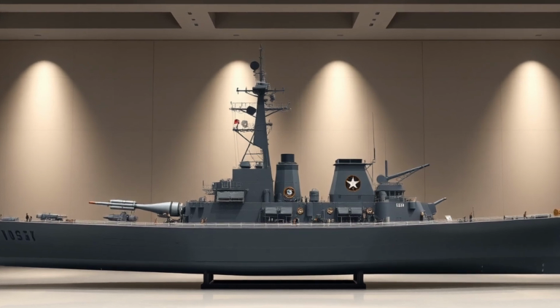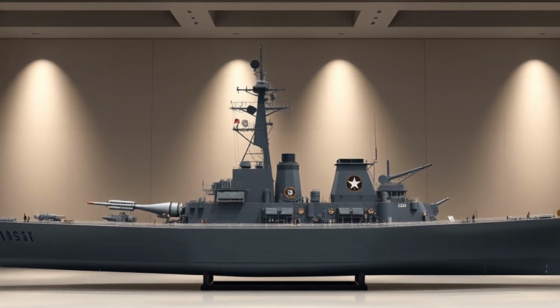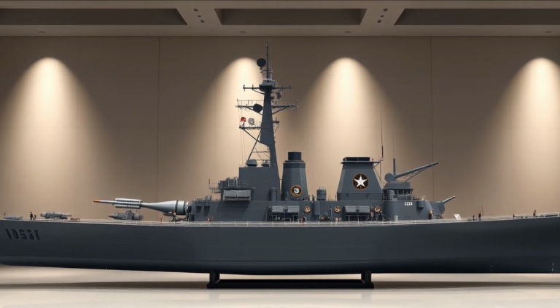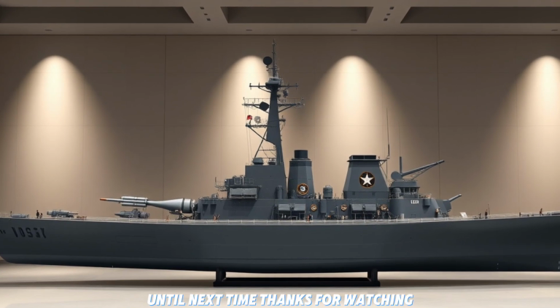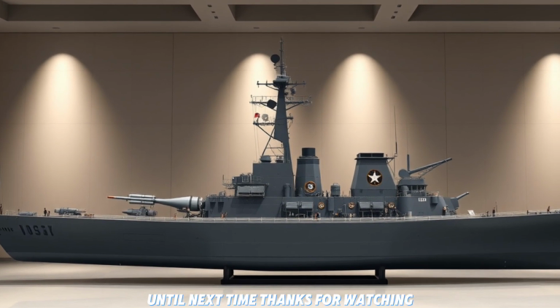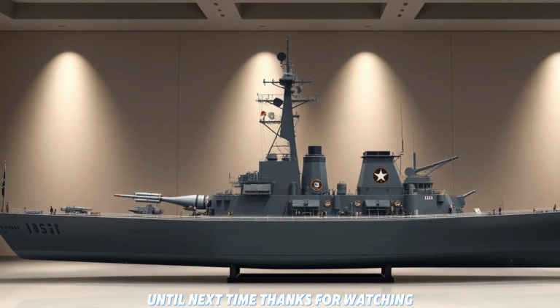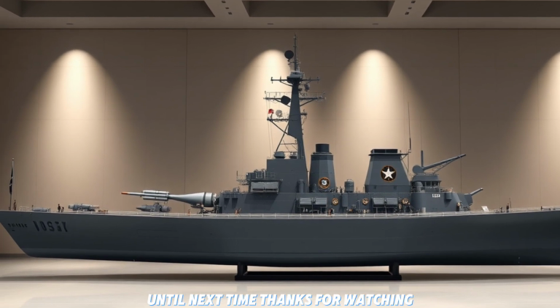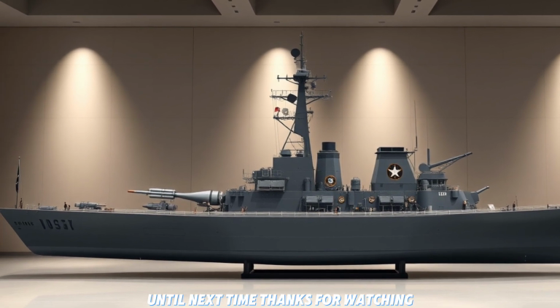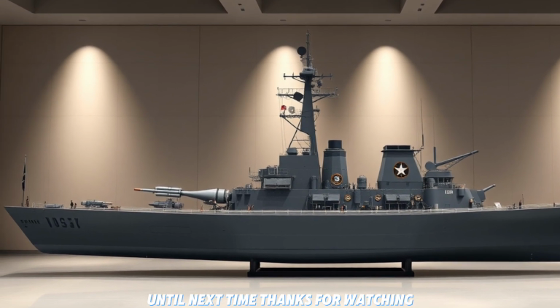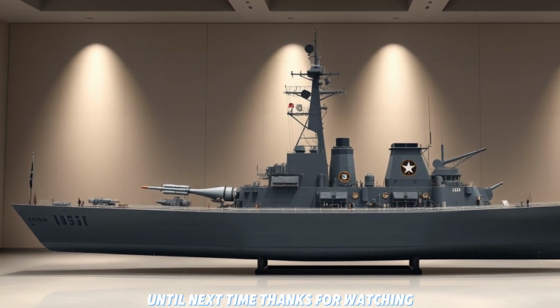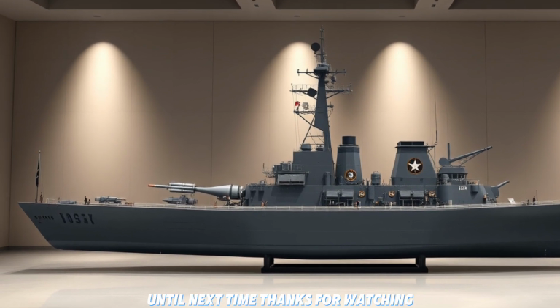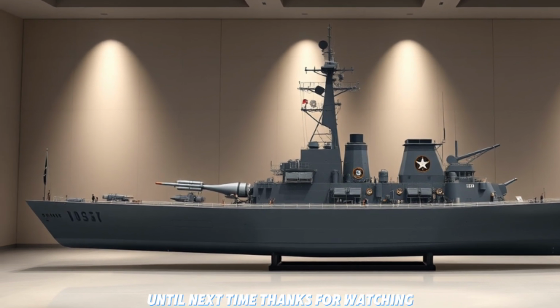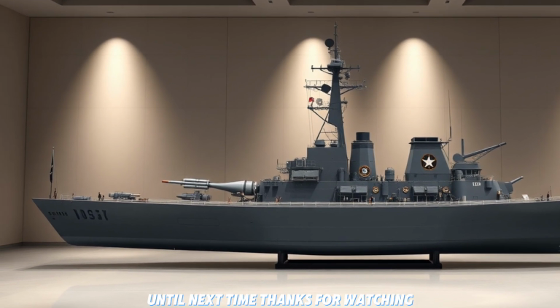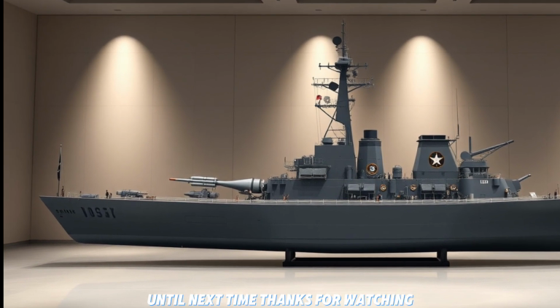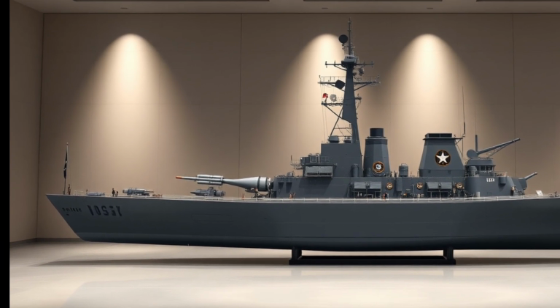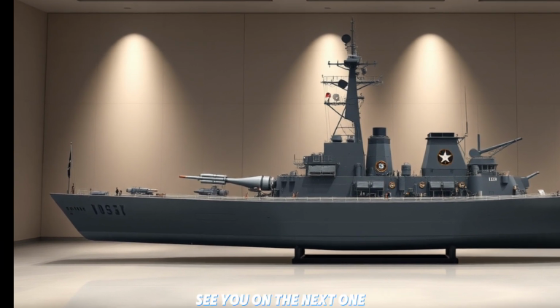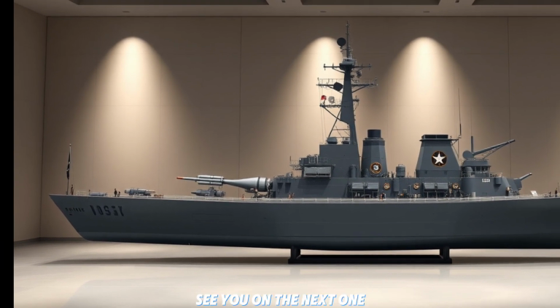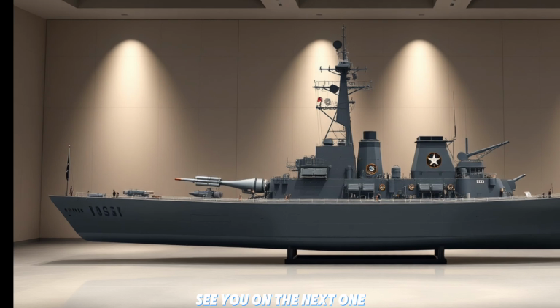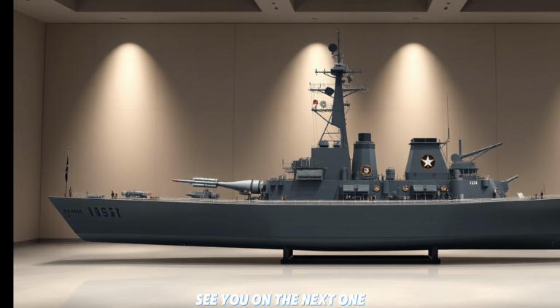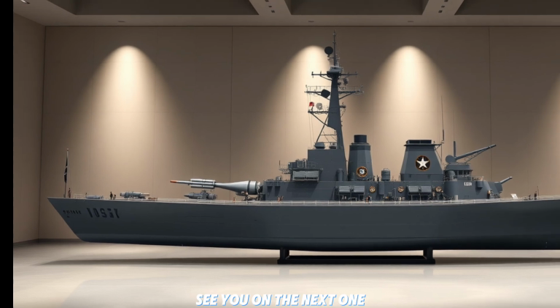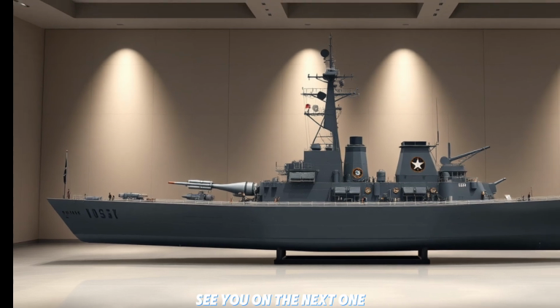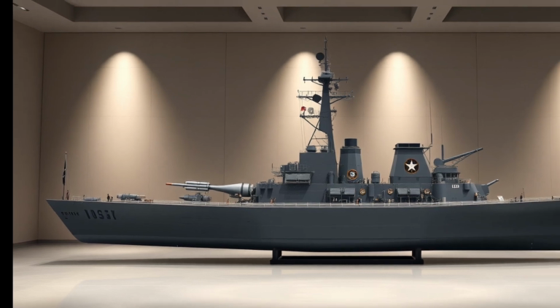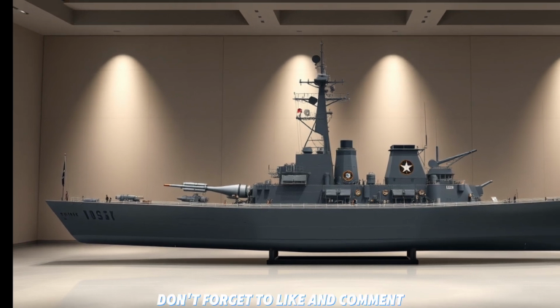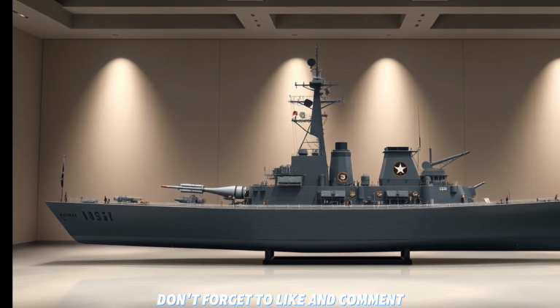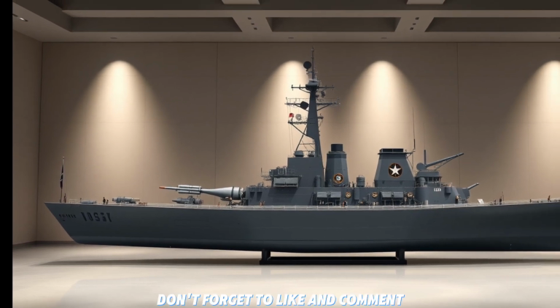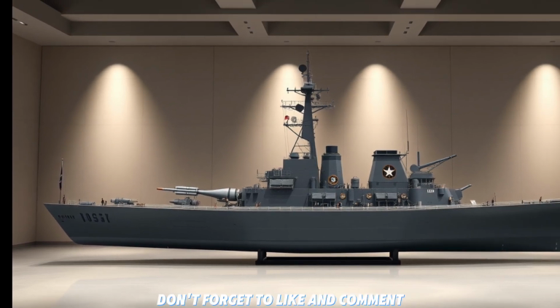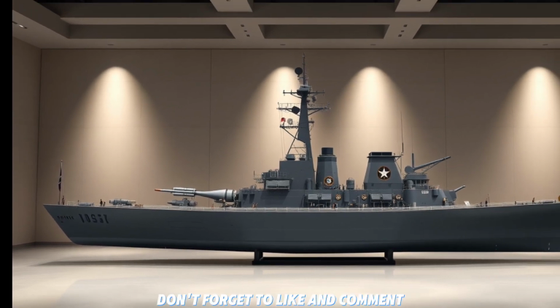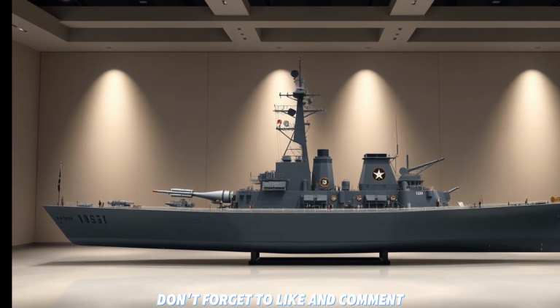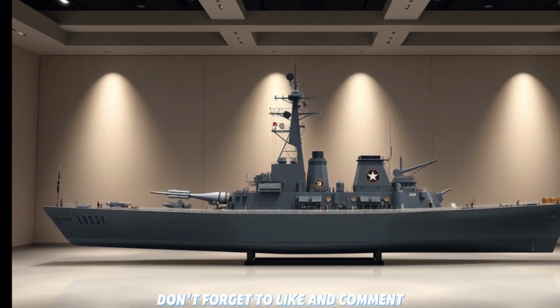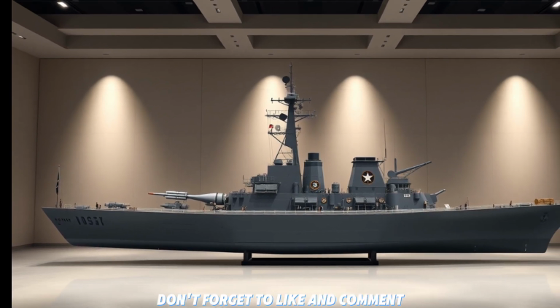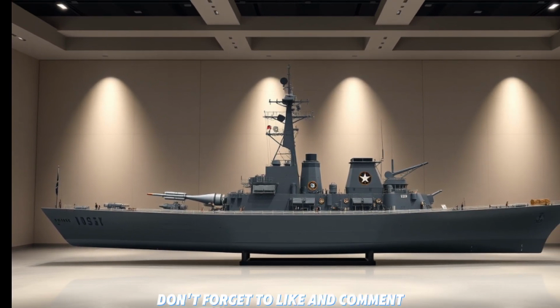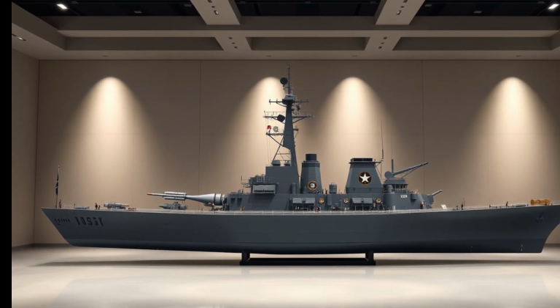Until next time, thanks for watching, and we'll see you on the next one. Don't forget to like and comment.